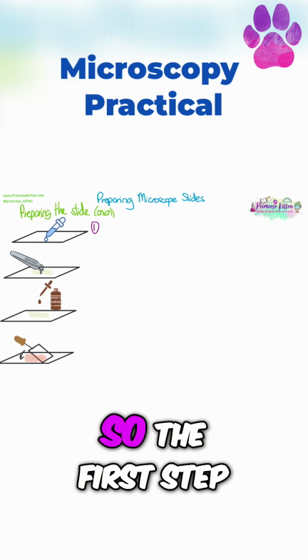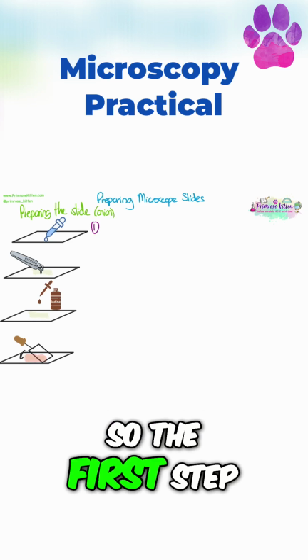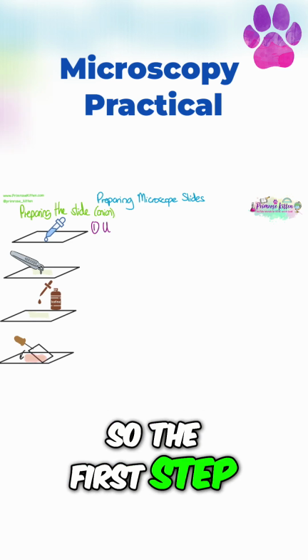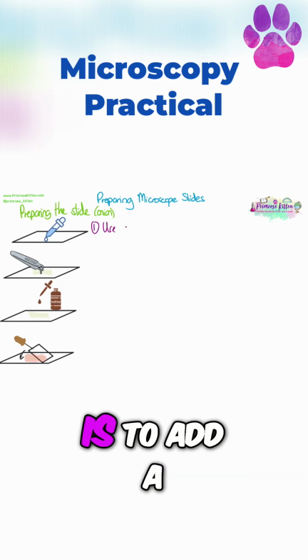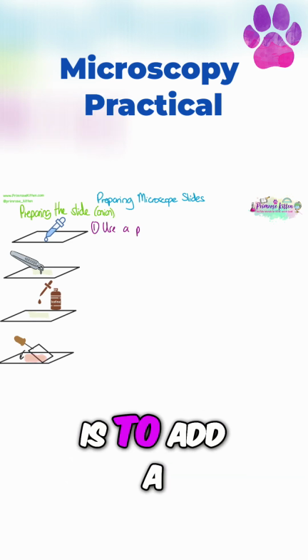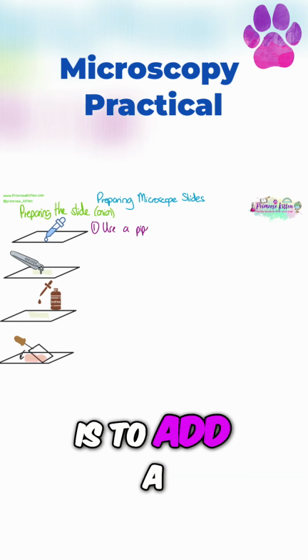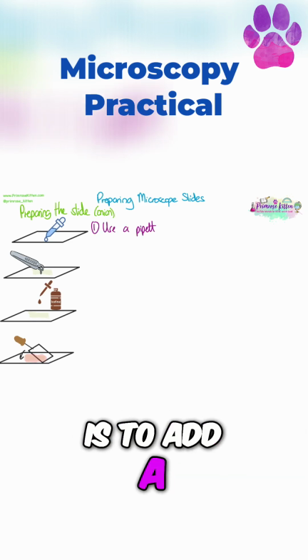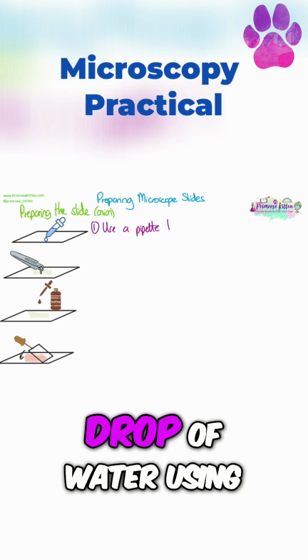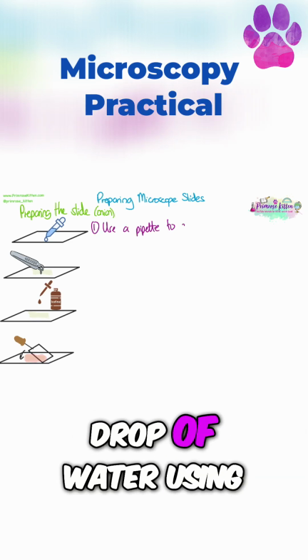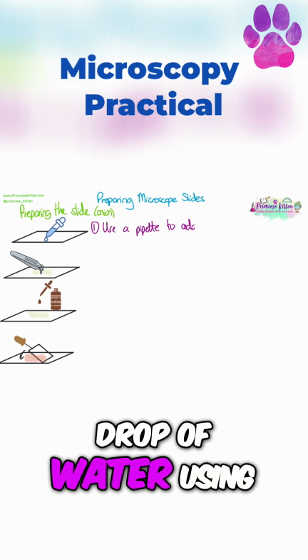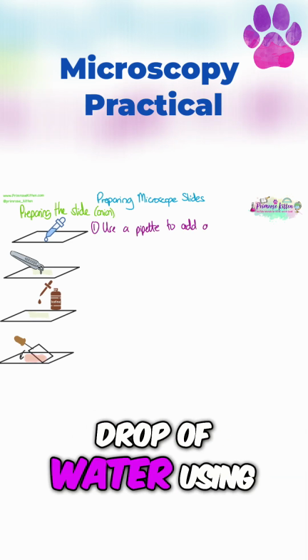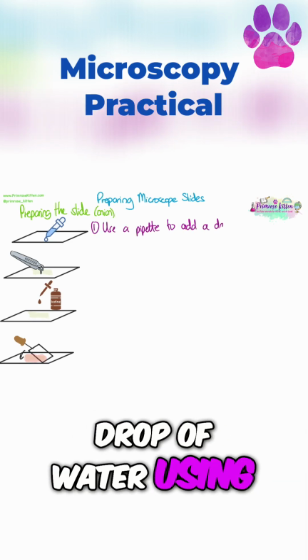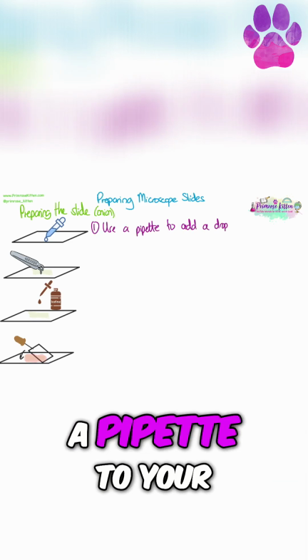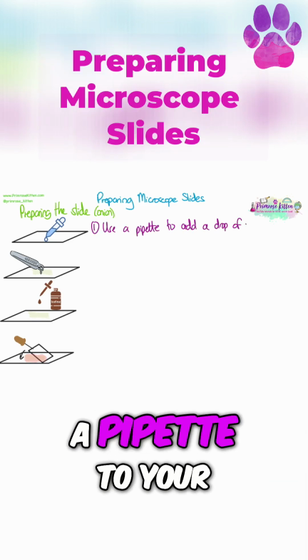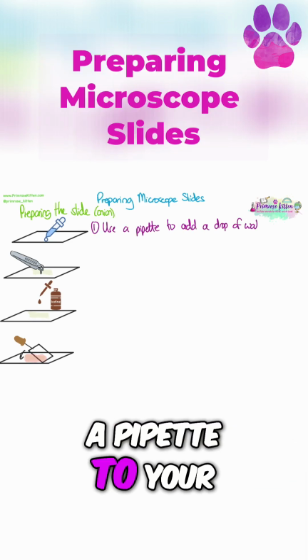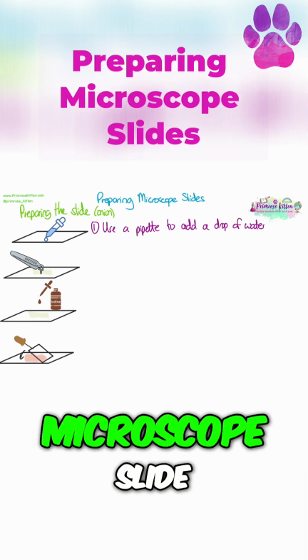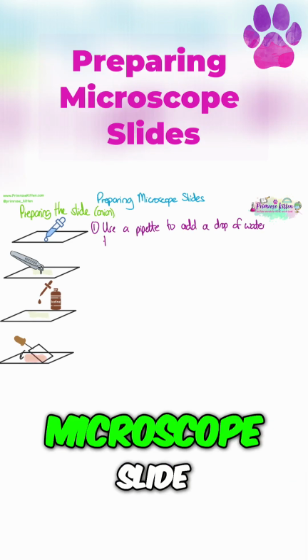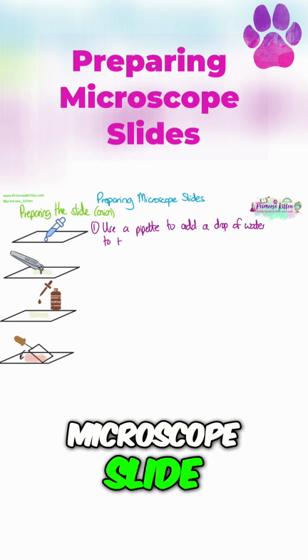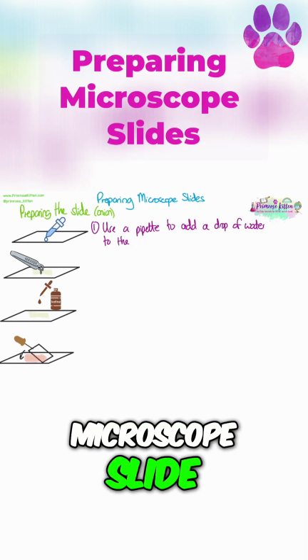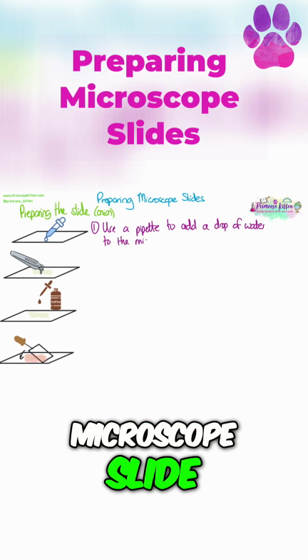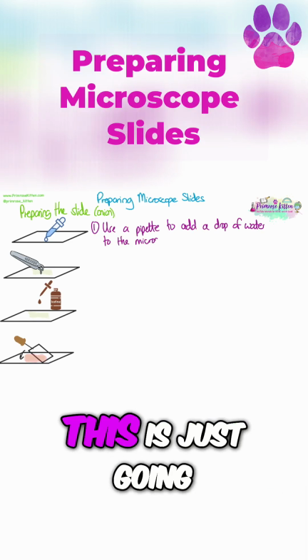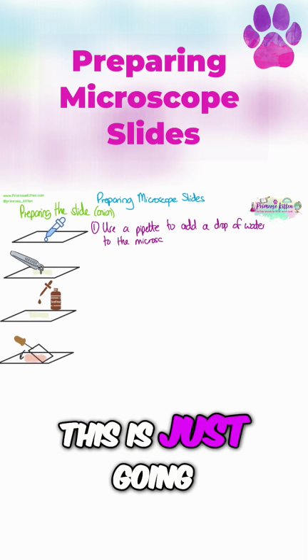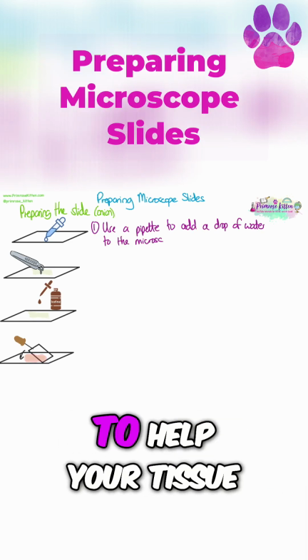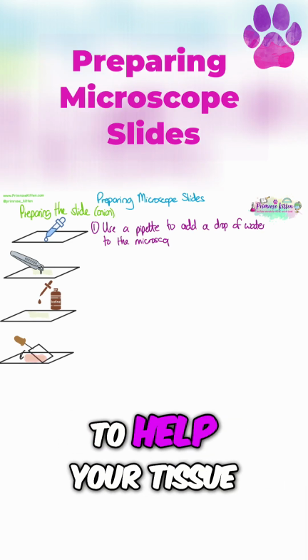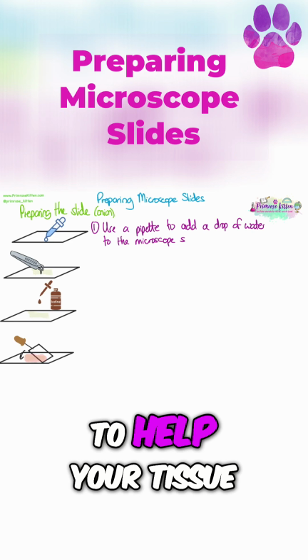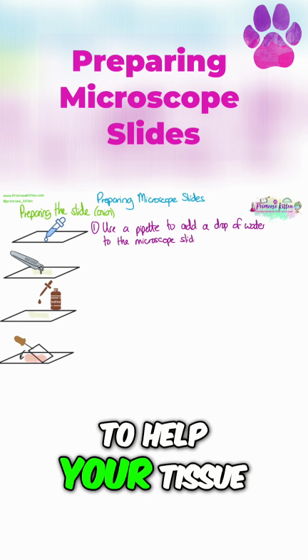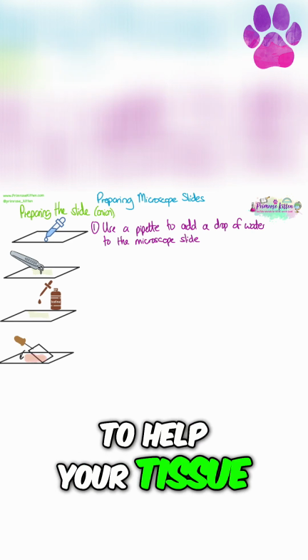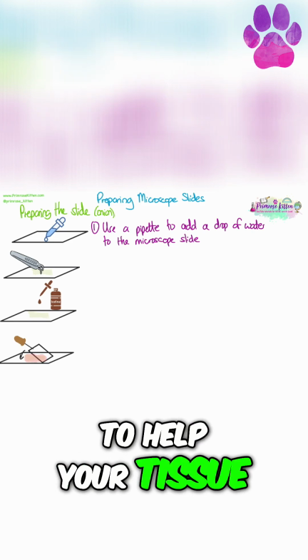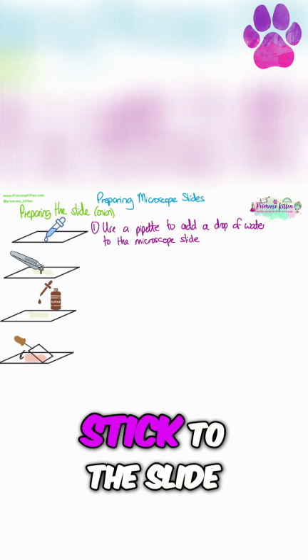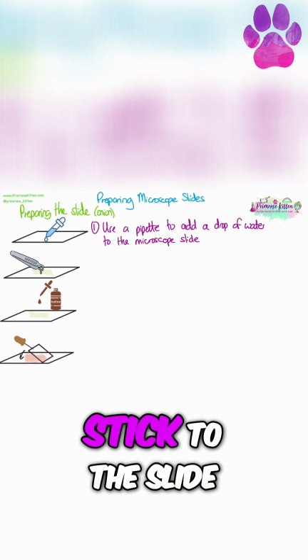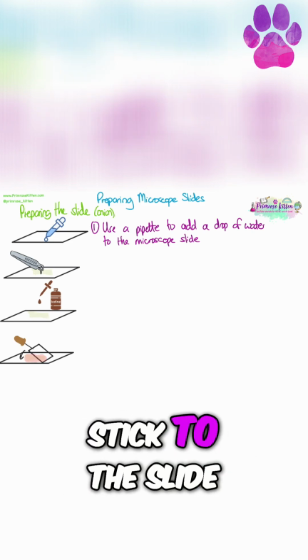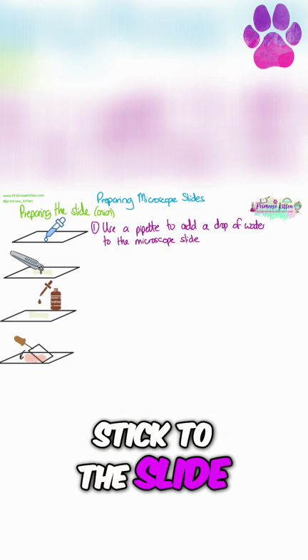So the first step is to add a drop of water using a pipette to your microscope slide. This is just going to help your tissue stick to the slide.